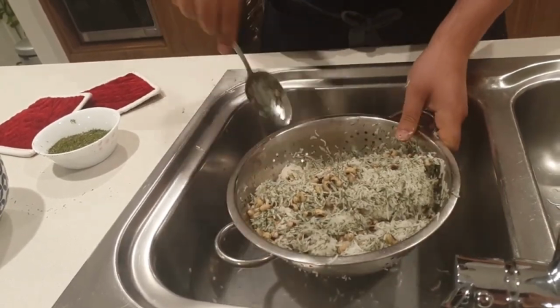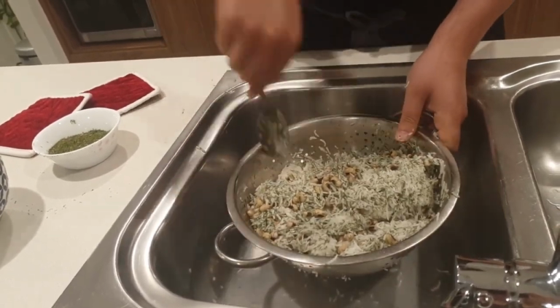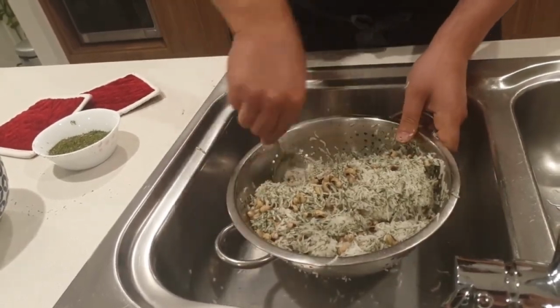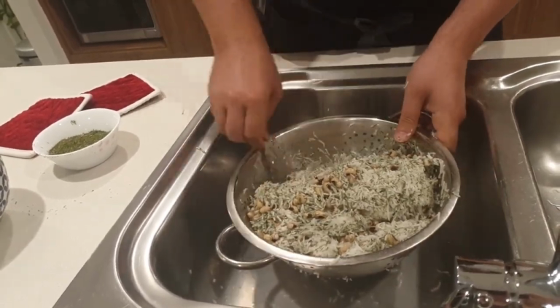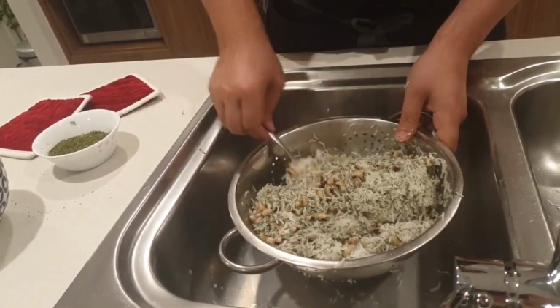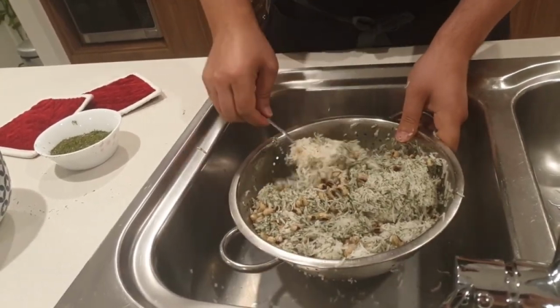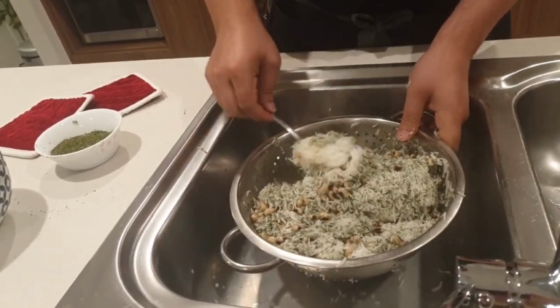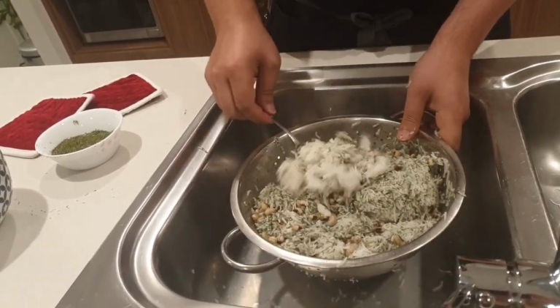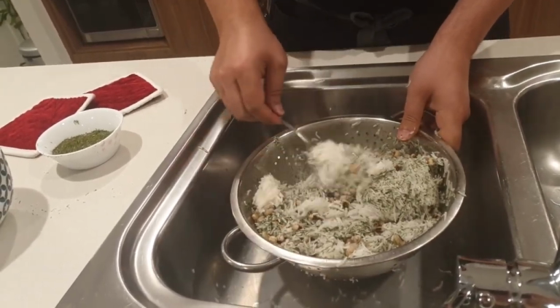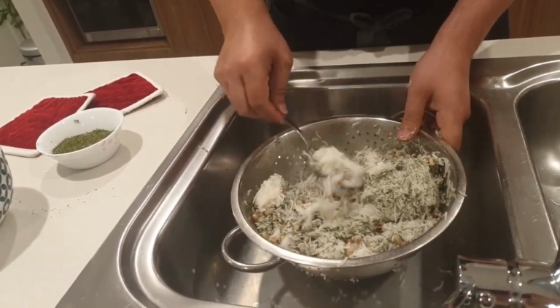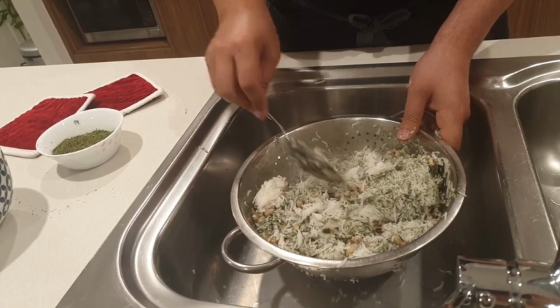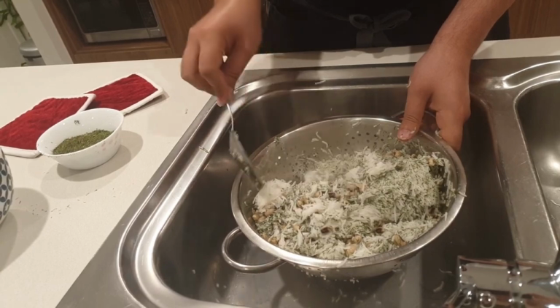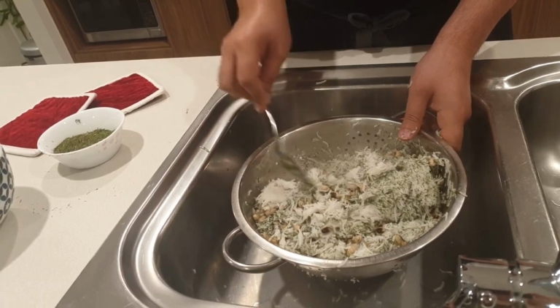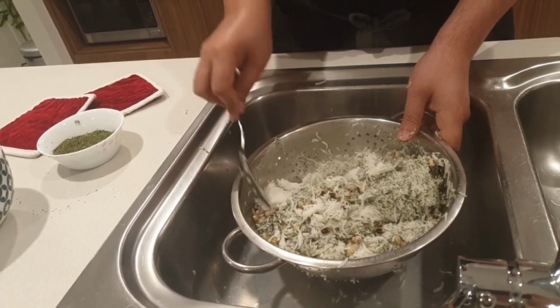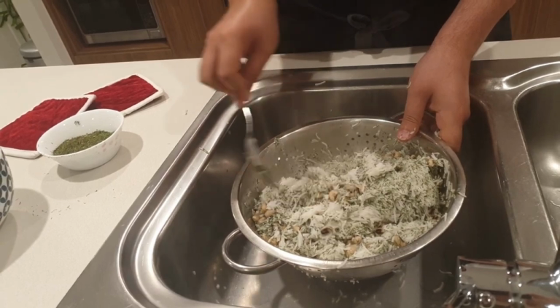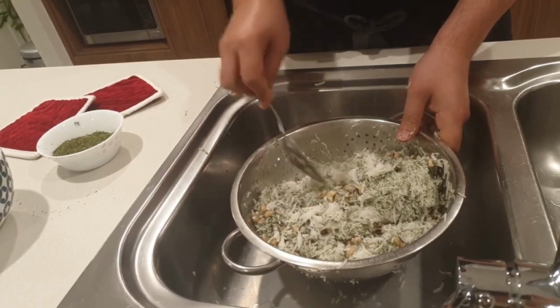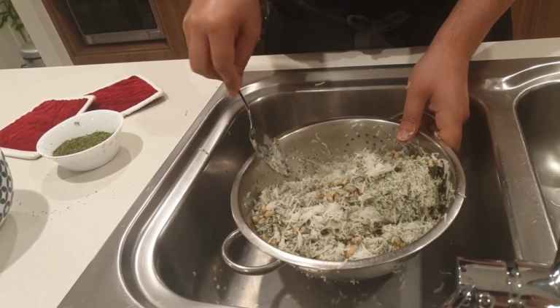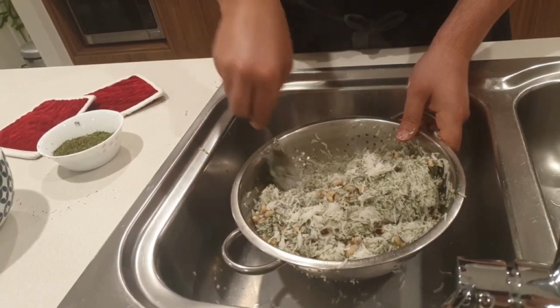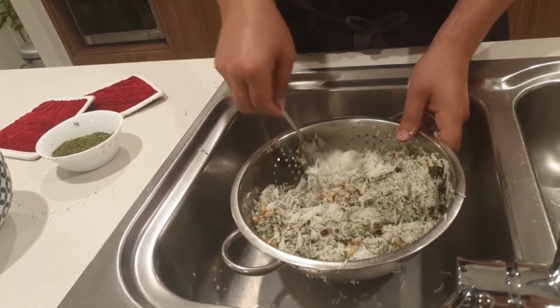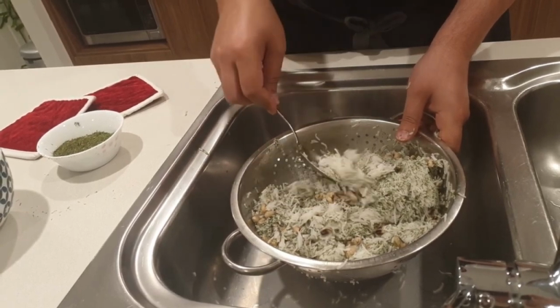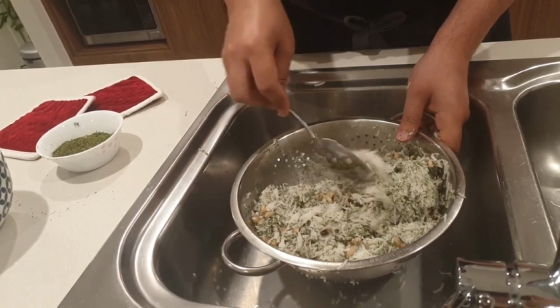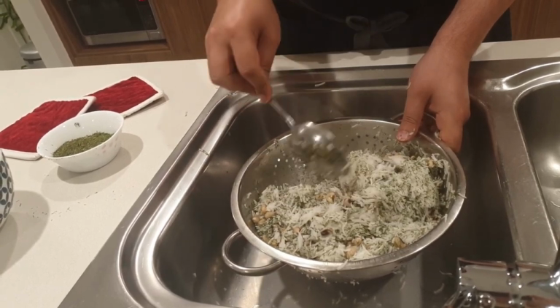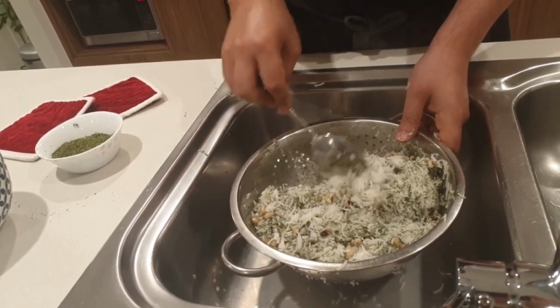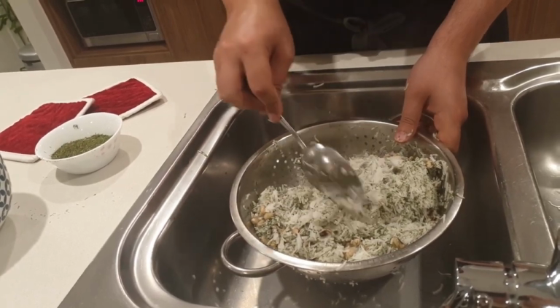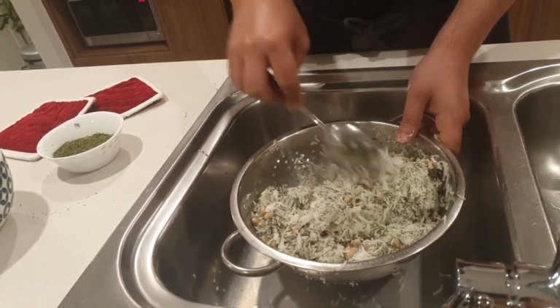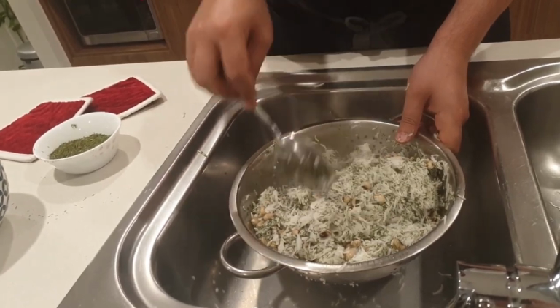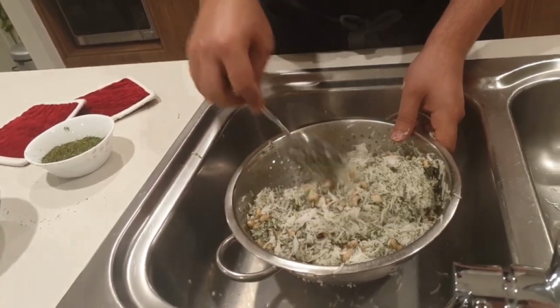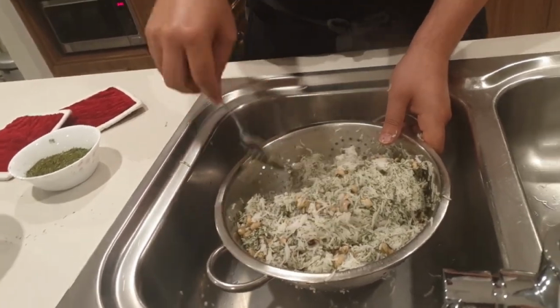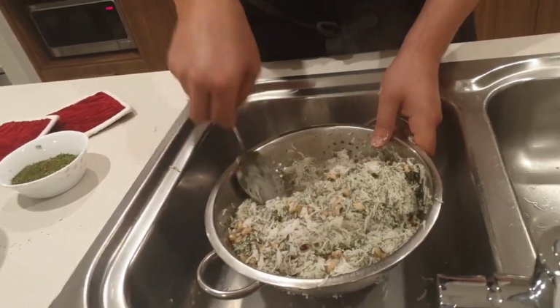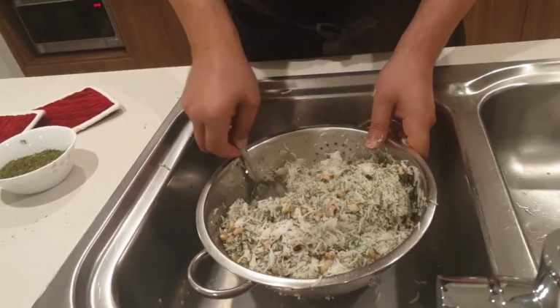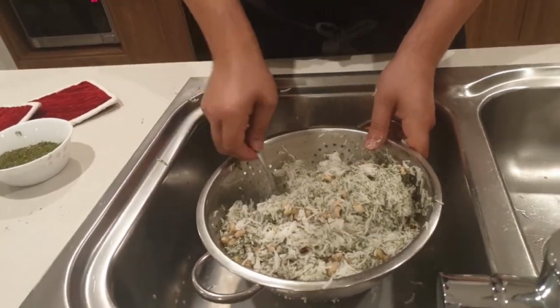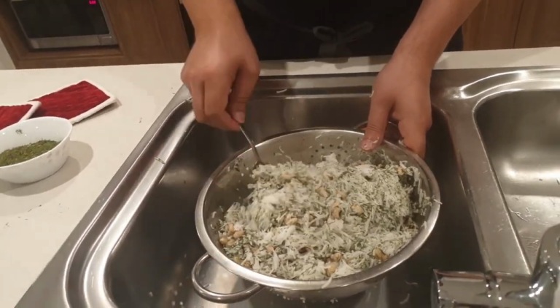Sometimes you might find a little clump — that's okay, just break it up.